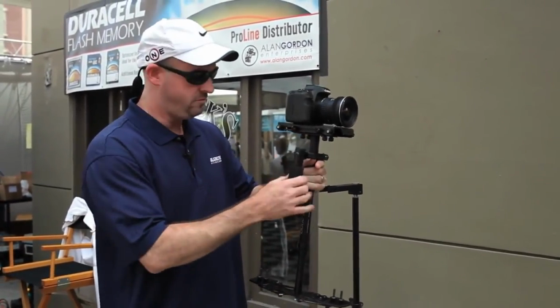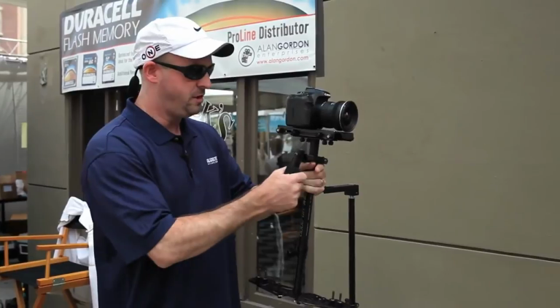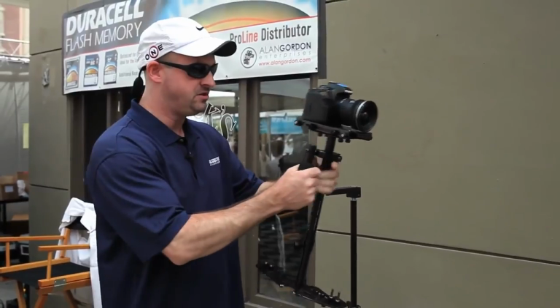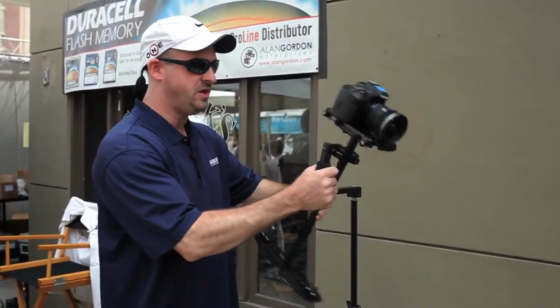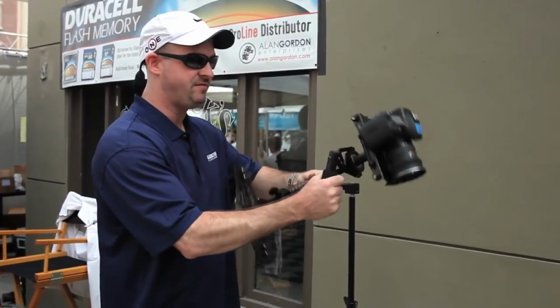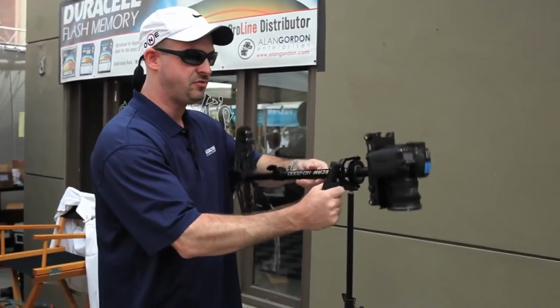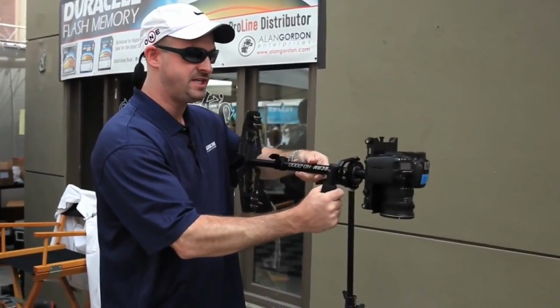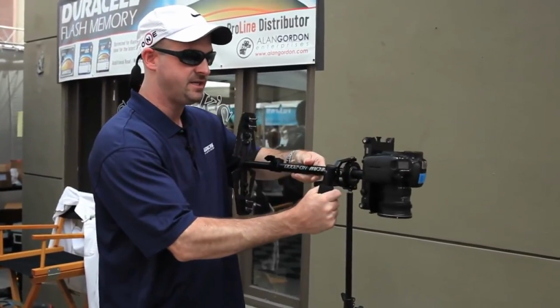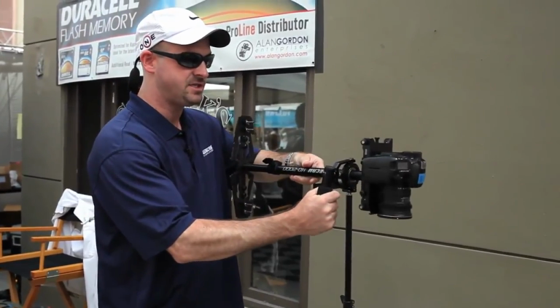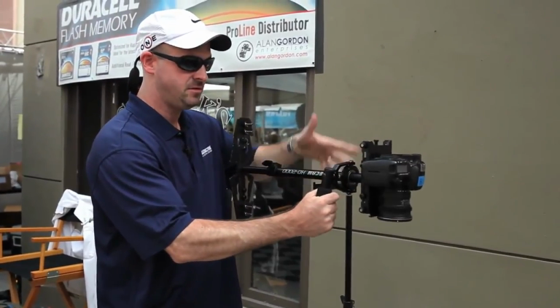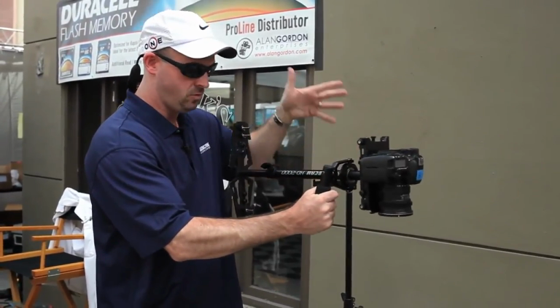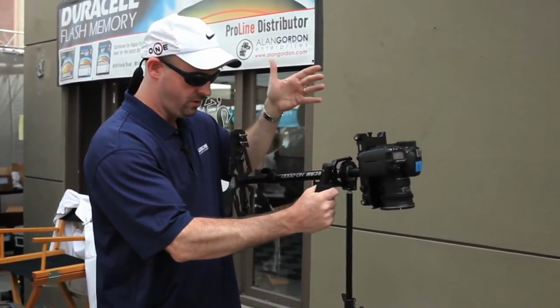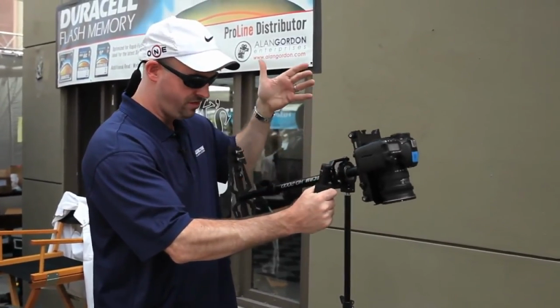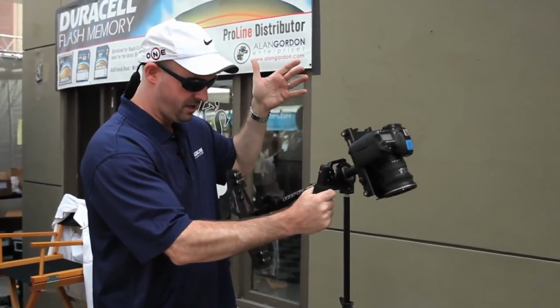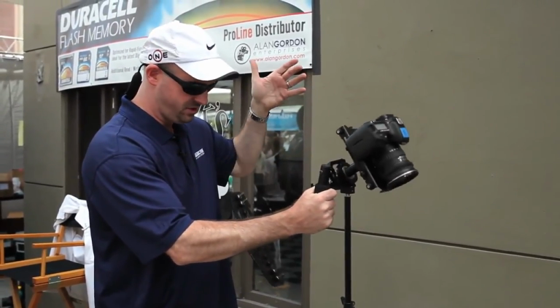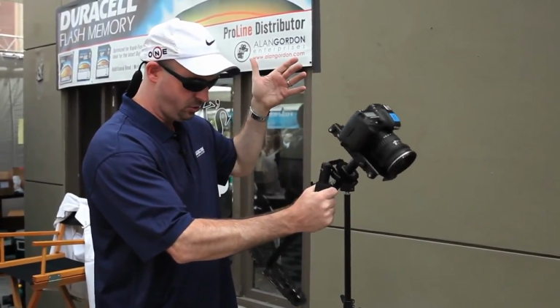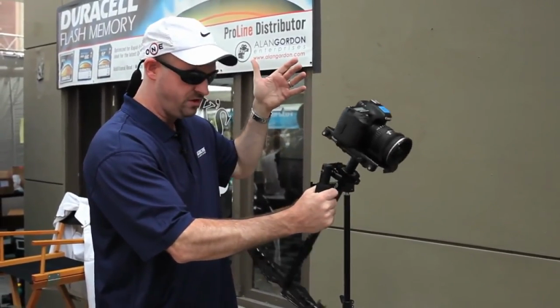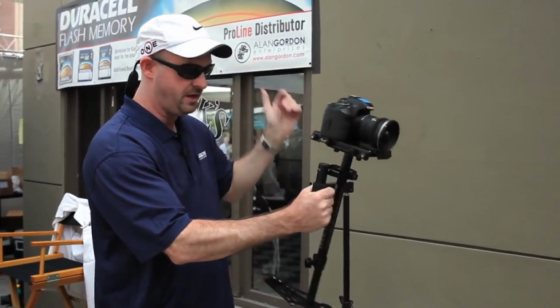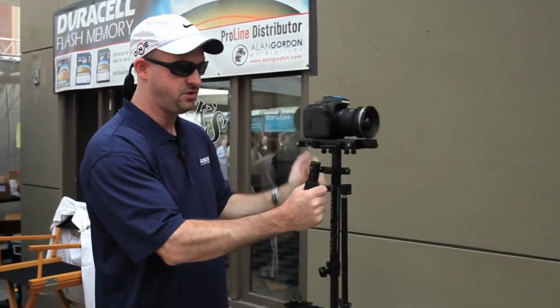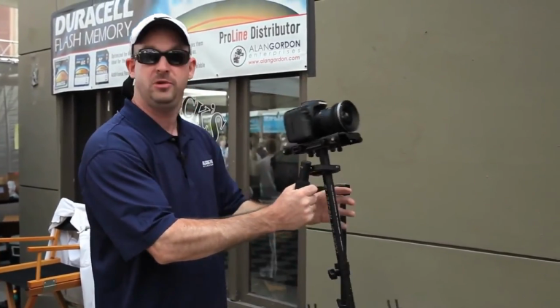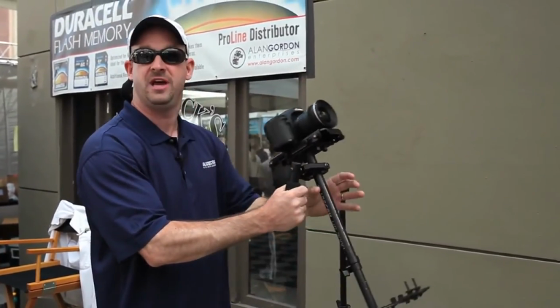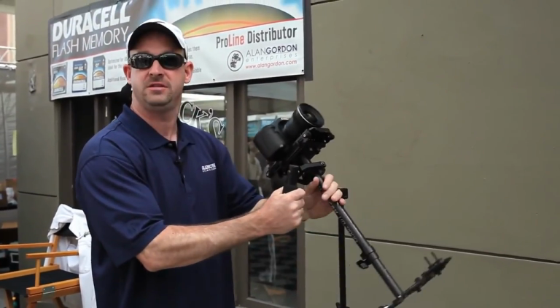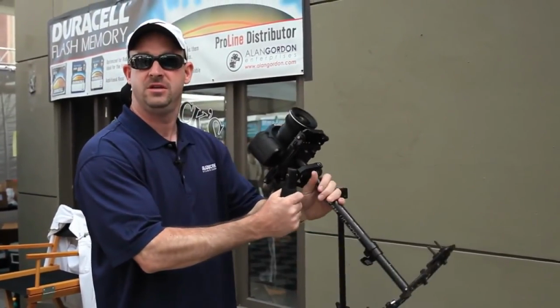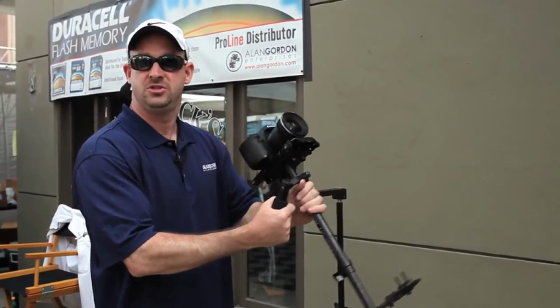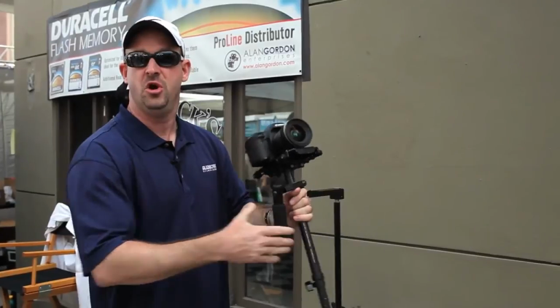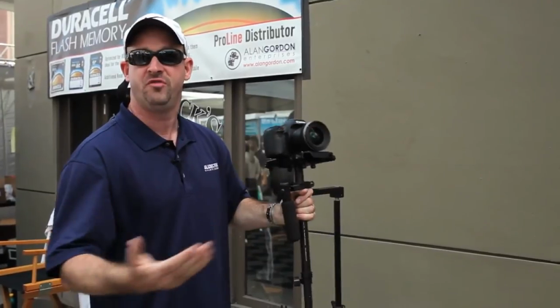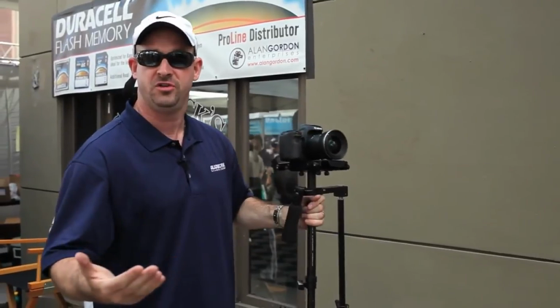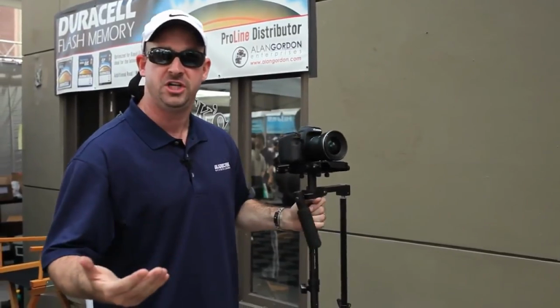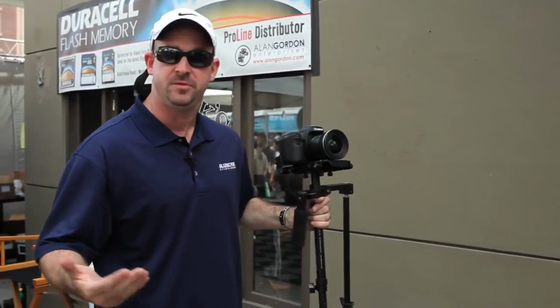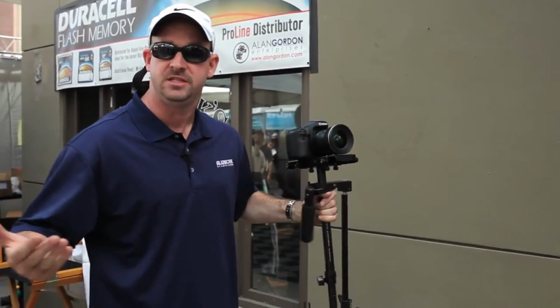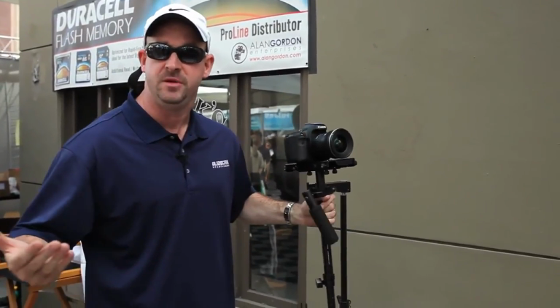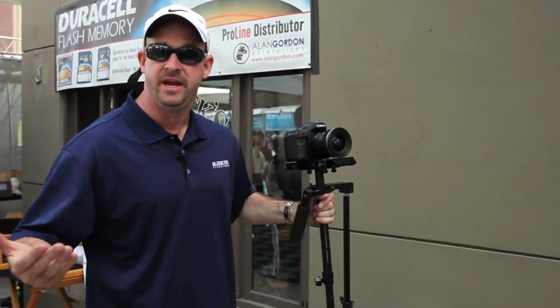We're at about two and a half to three seconds. One one thousand, two one thousand, three one thousand. So no further adjustment needs to be made.